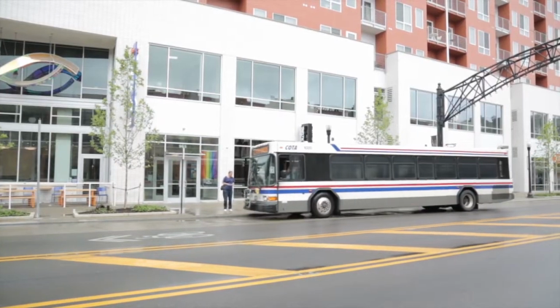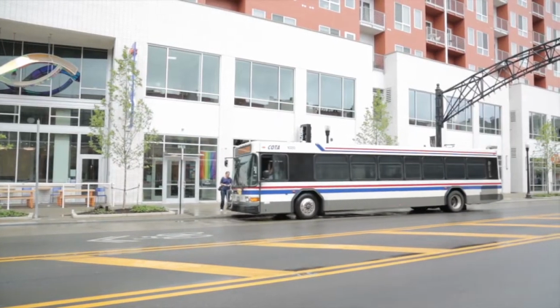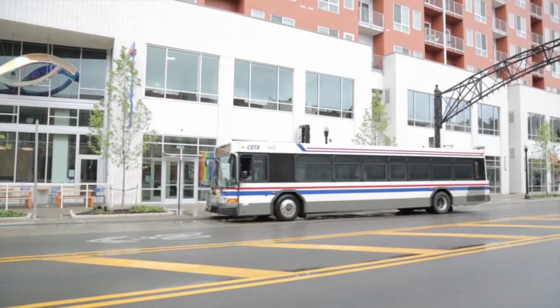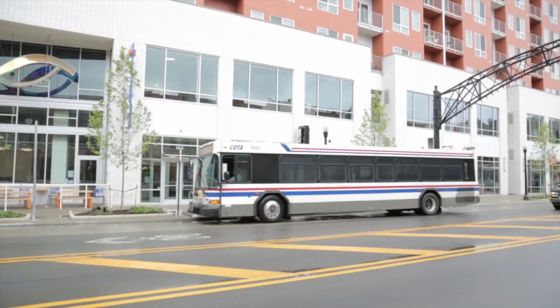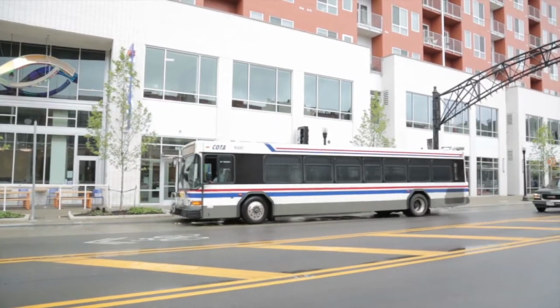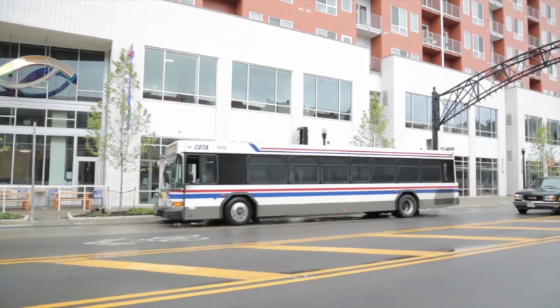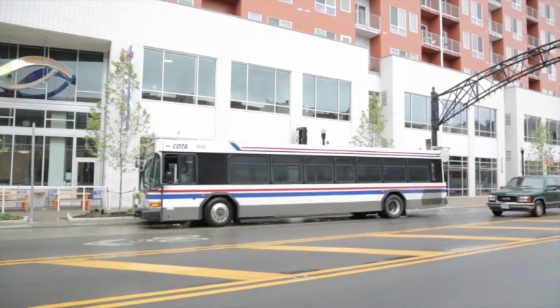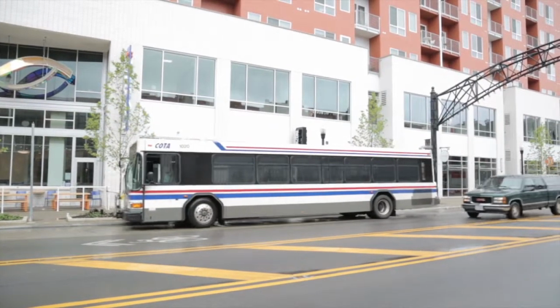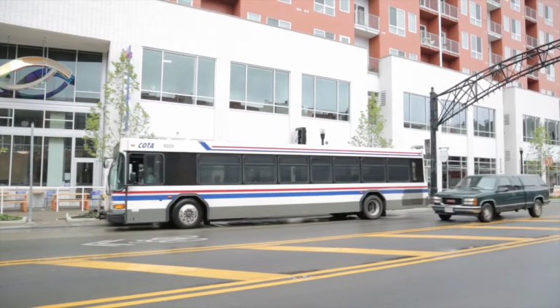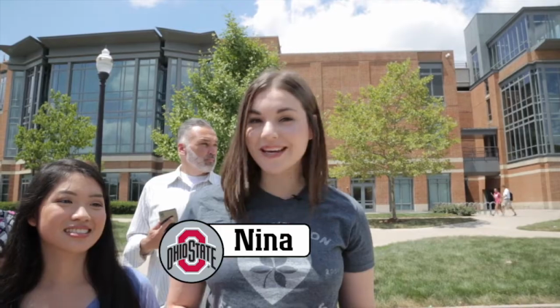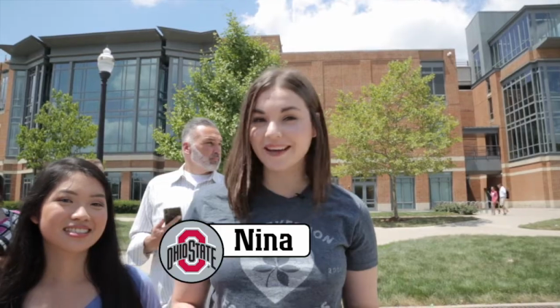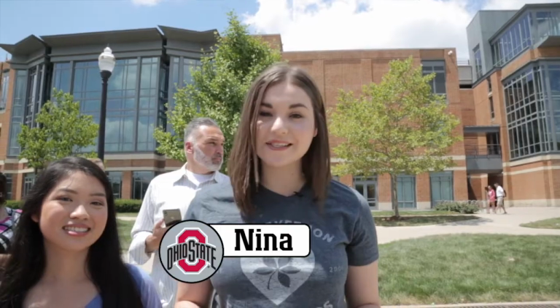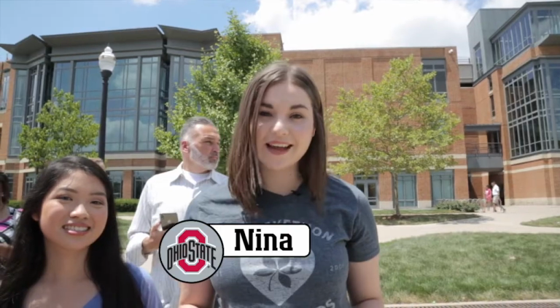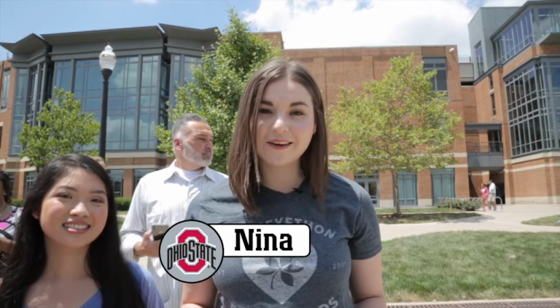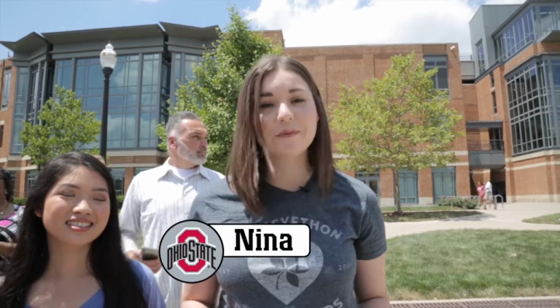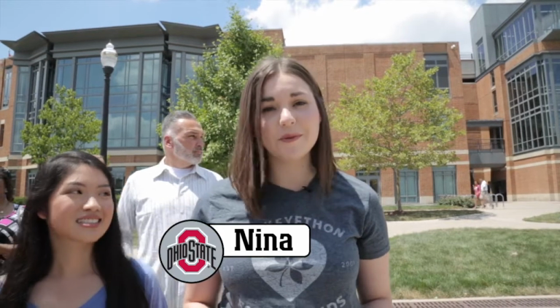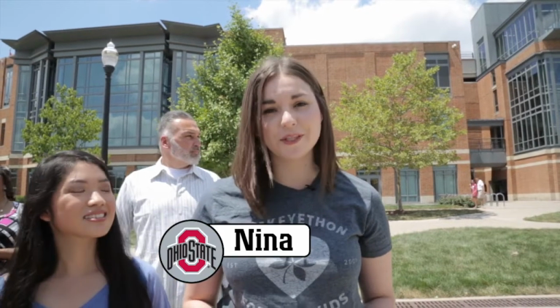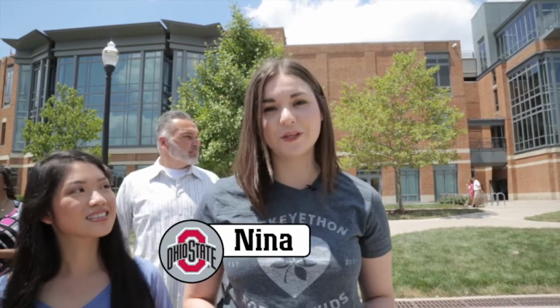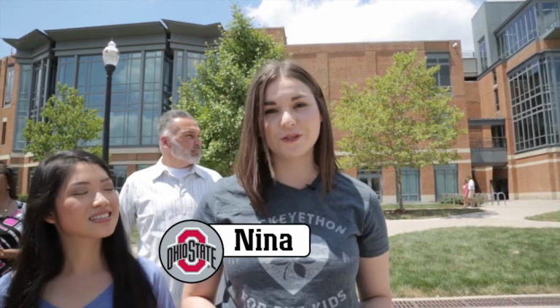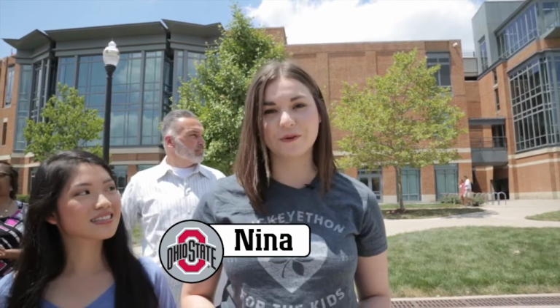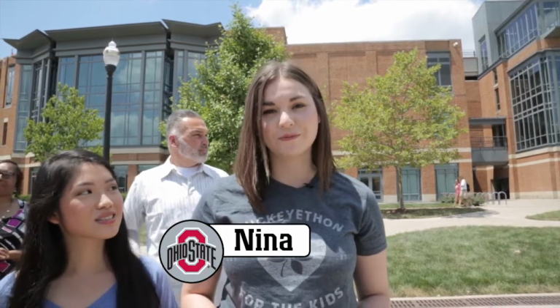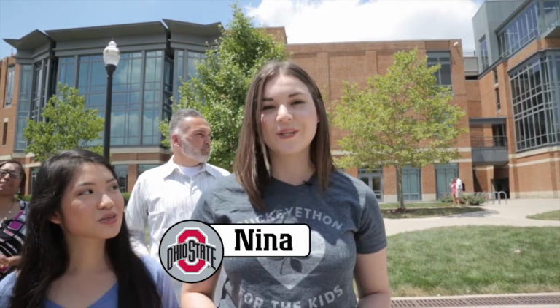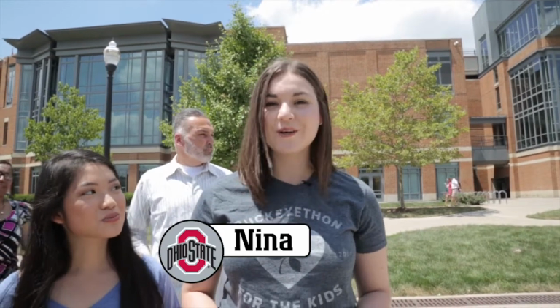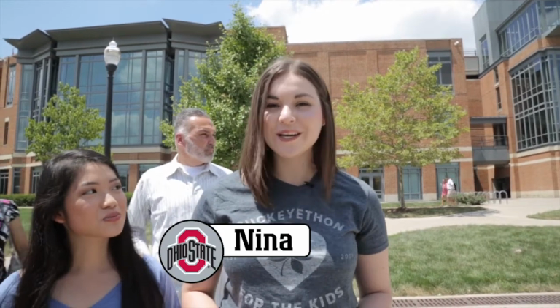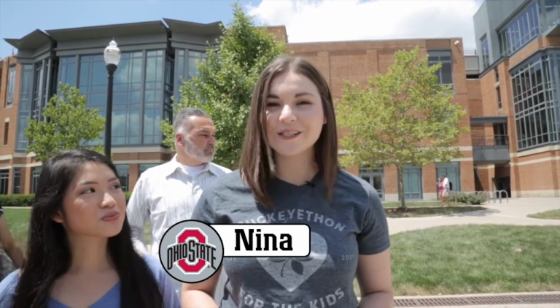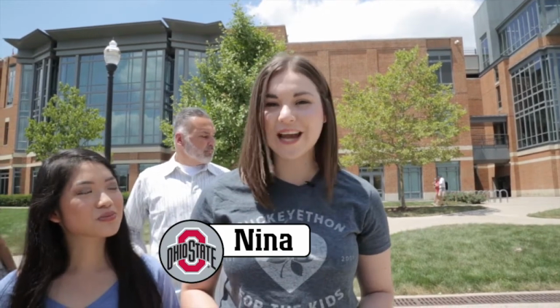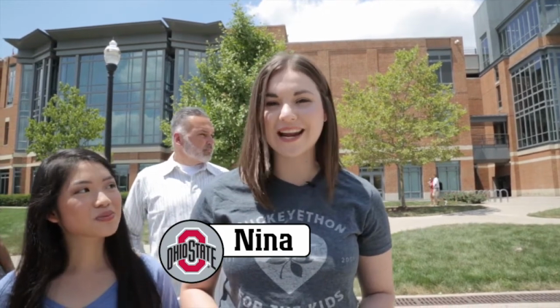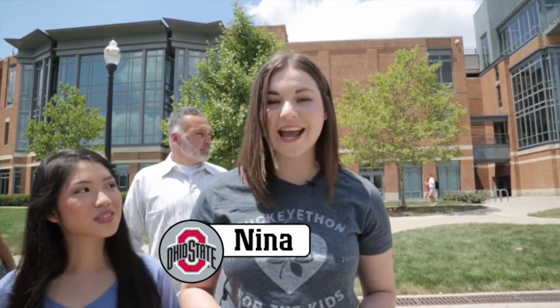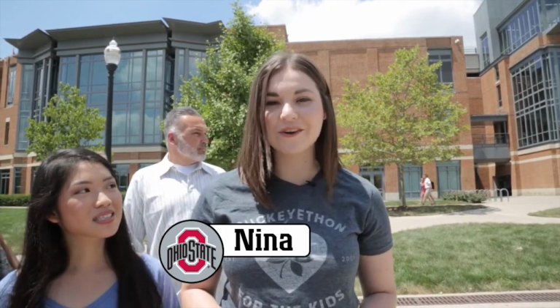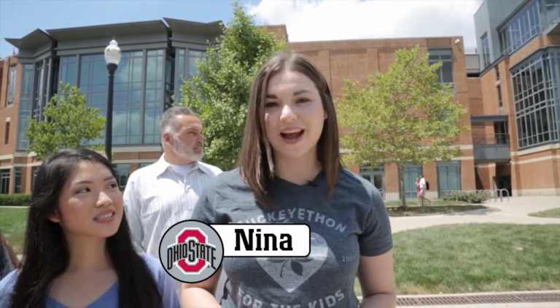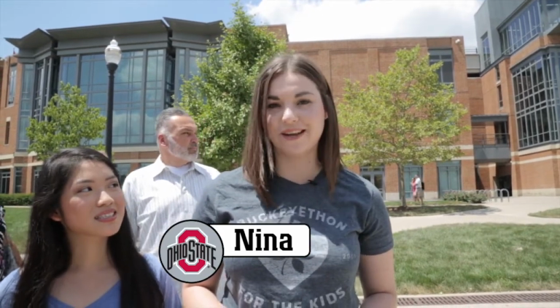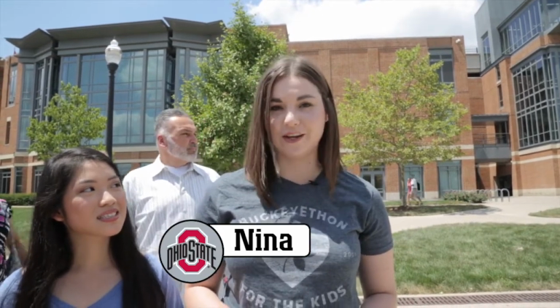The last time you rode a bus it was big, it was yellow, and it probably took you to school. So here's a guide on how to ride COTA.